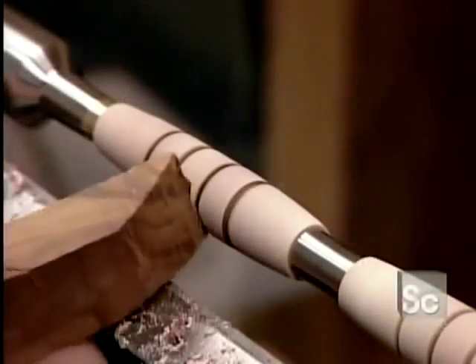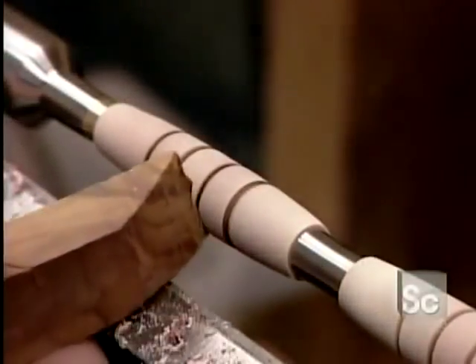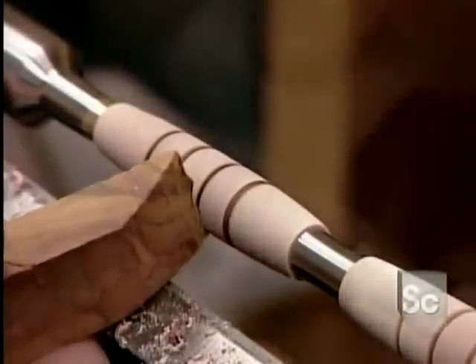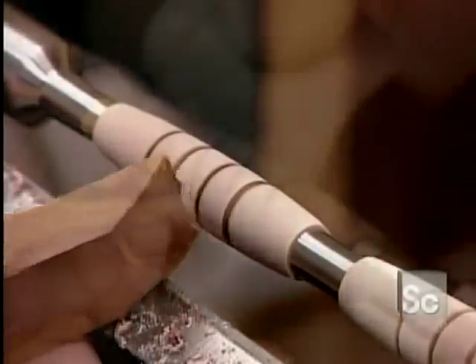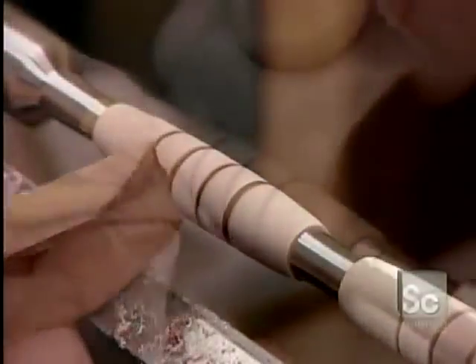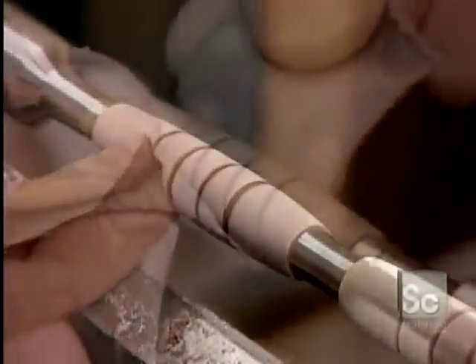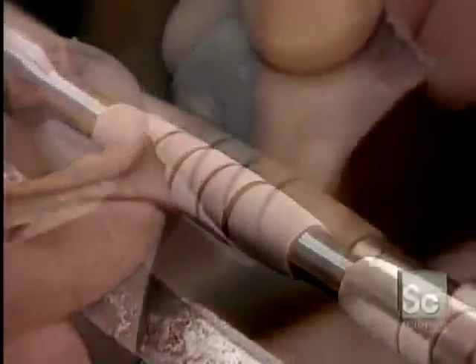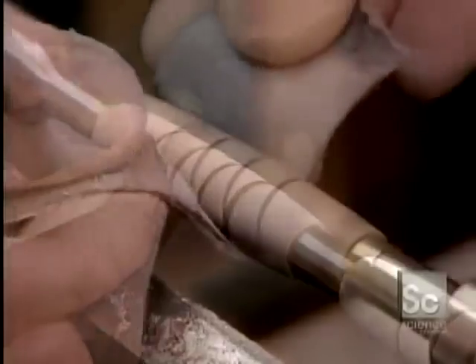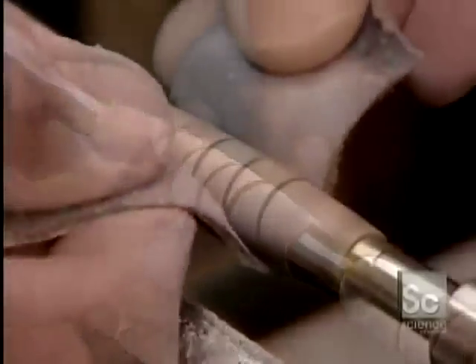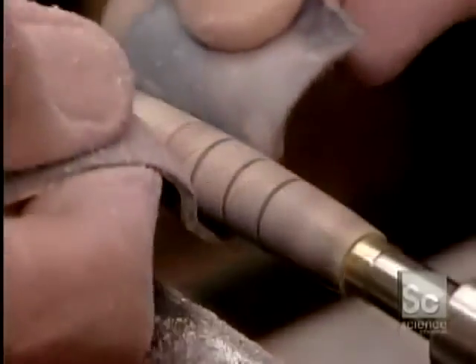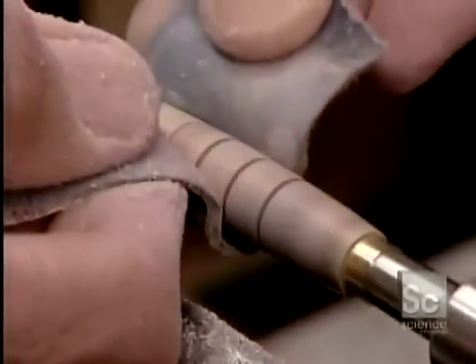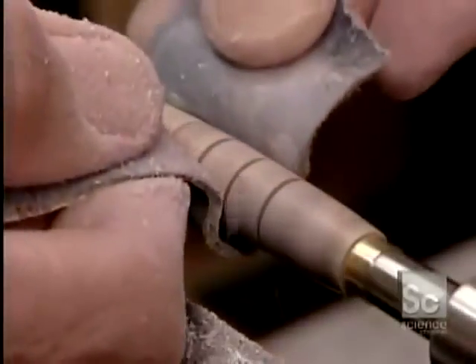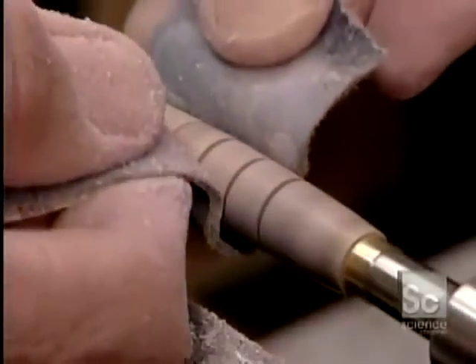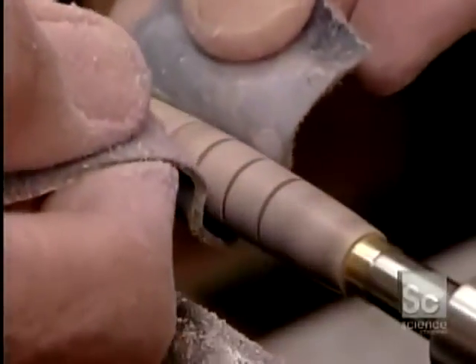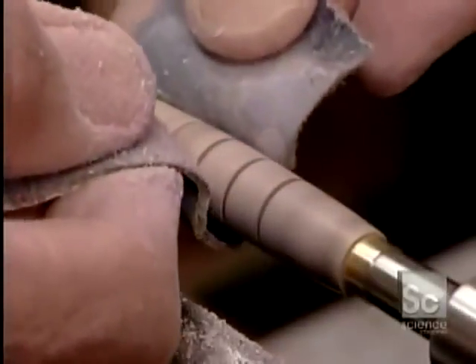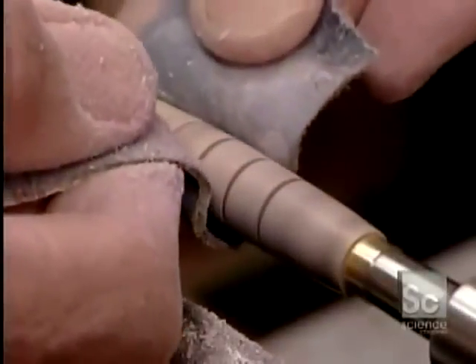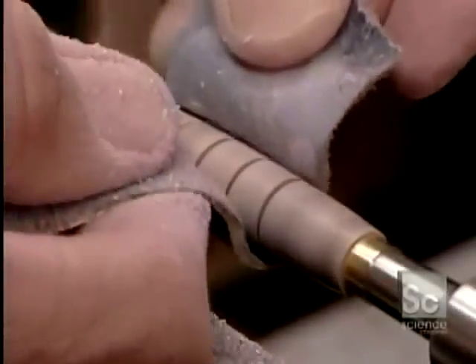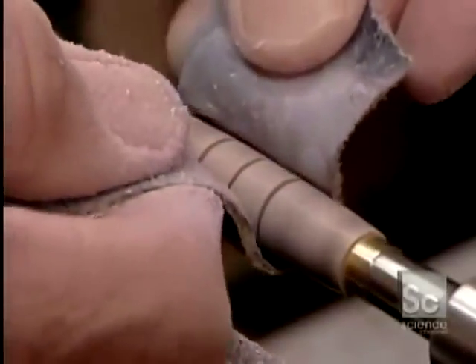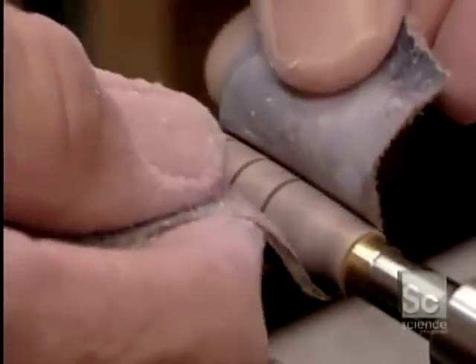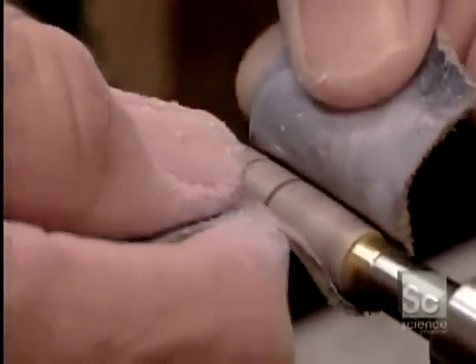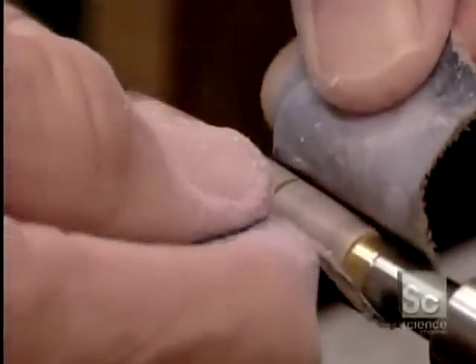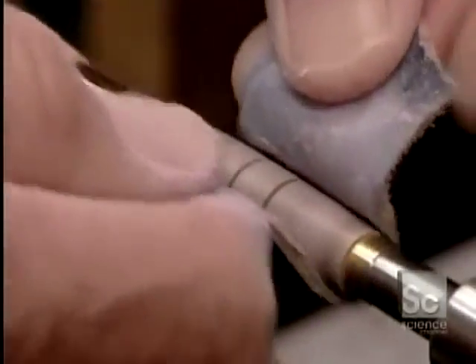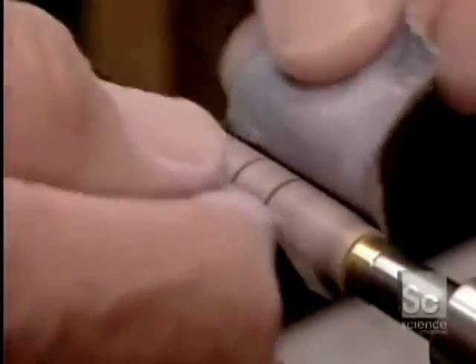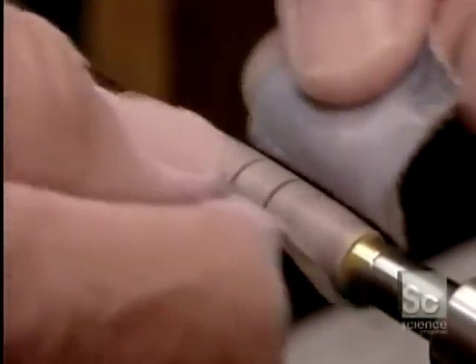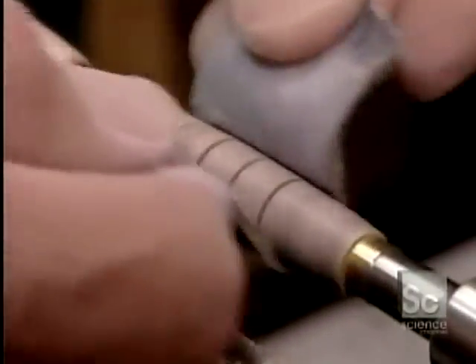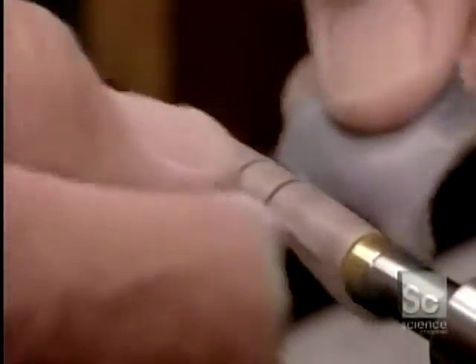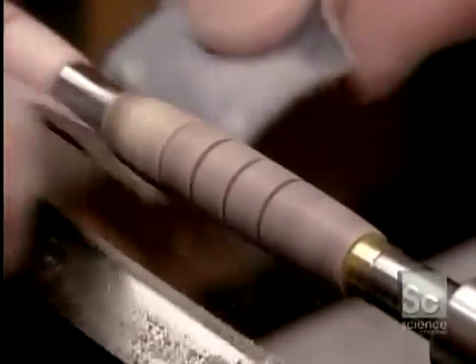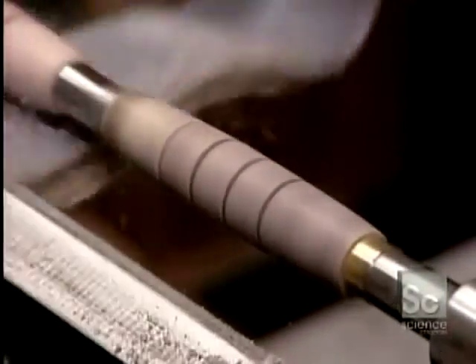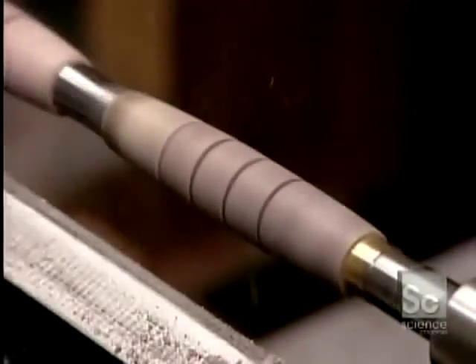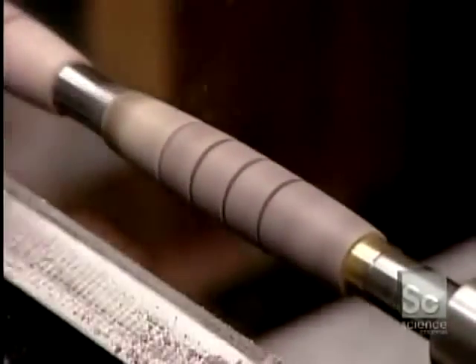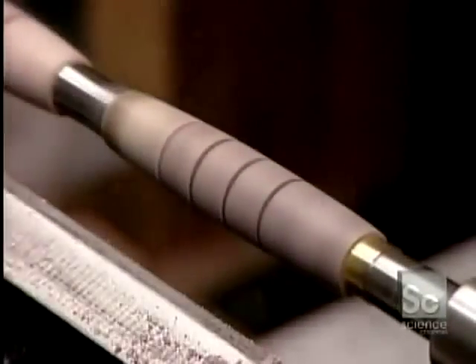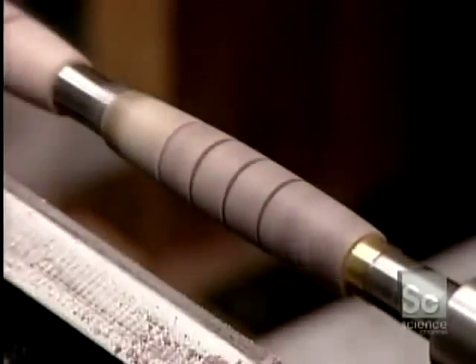When the design work is done, he runs sanding cord inside the grooves, then sands the surface three times with progressively finer sandpaper.